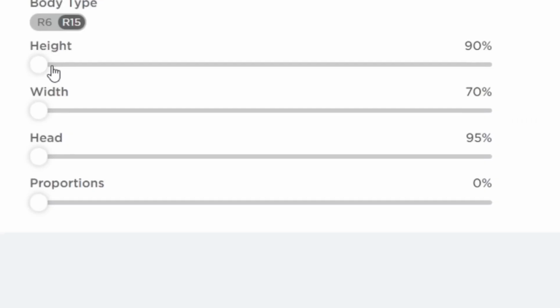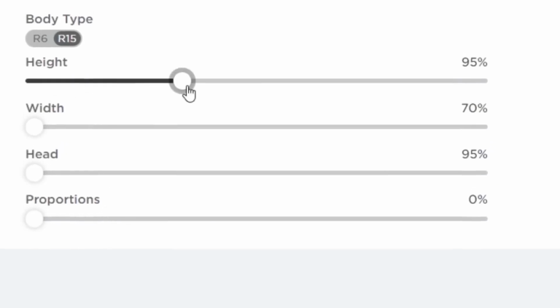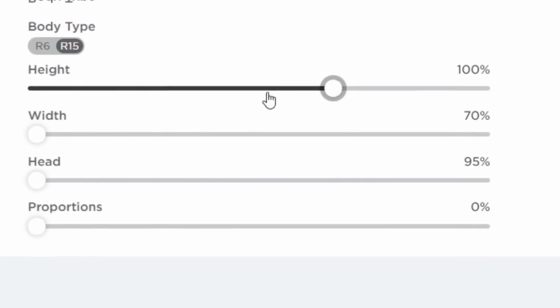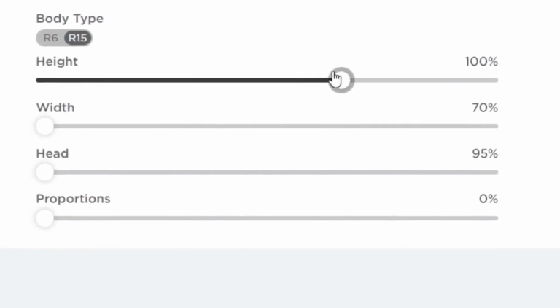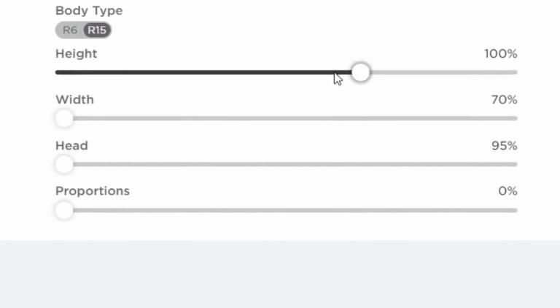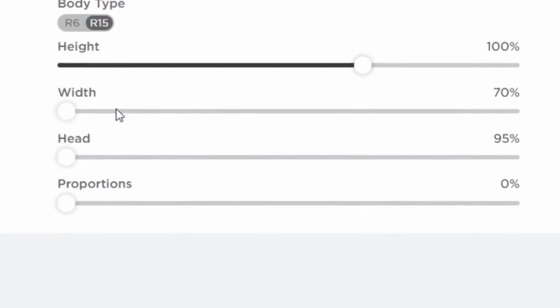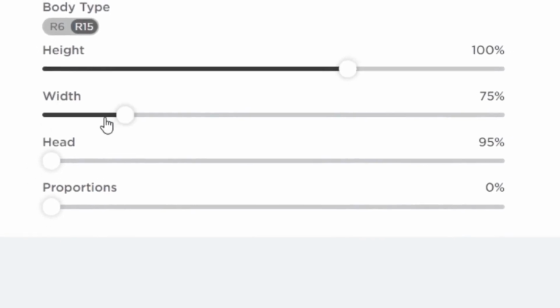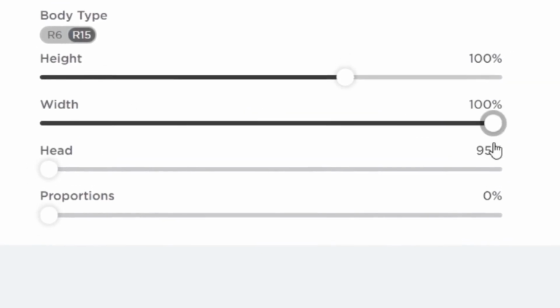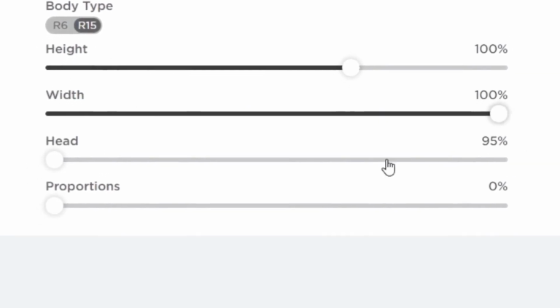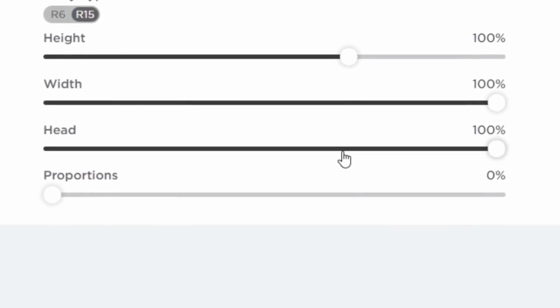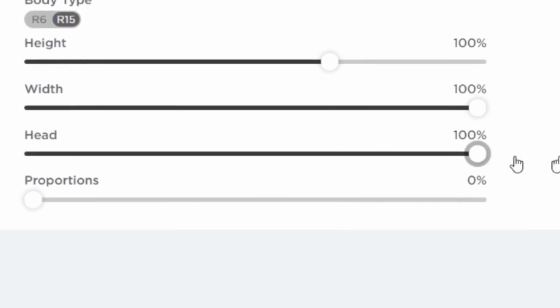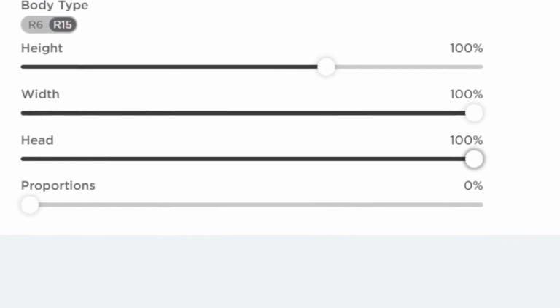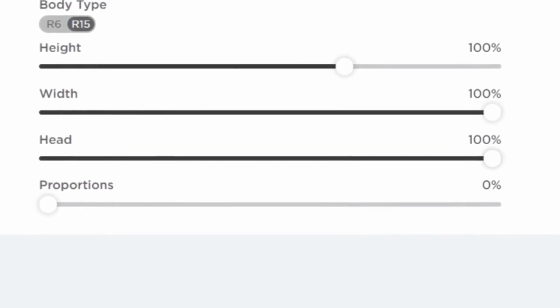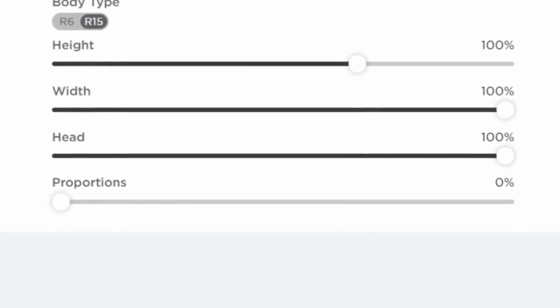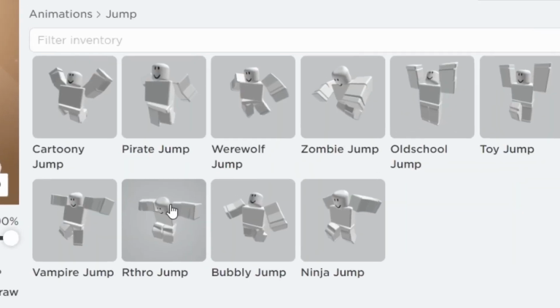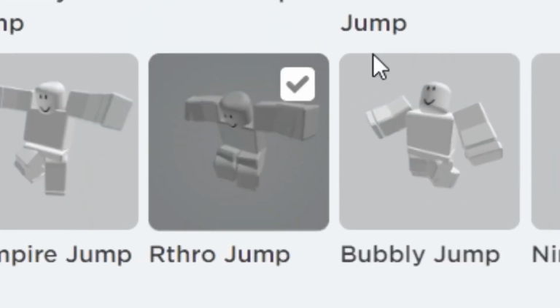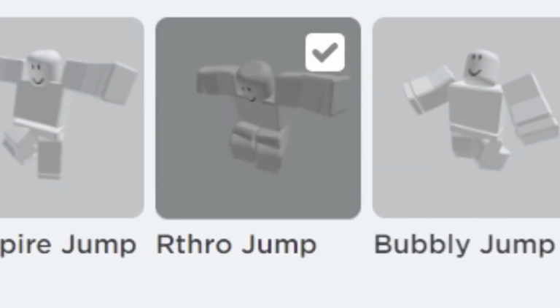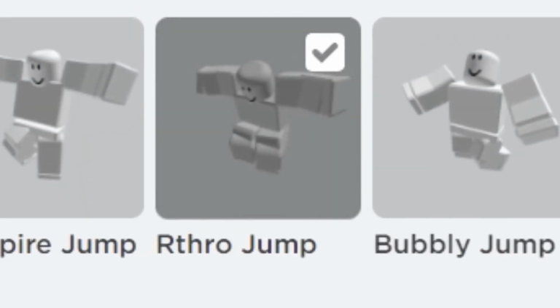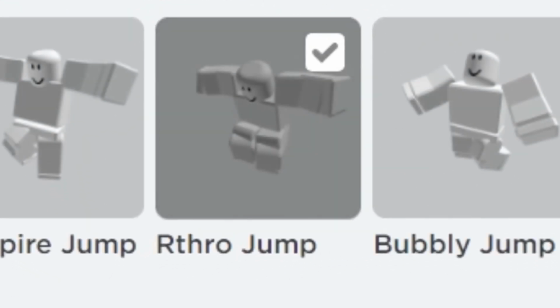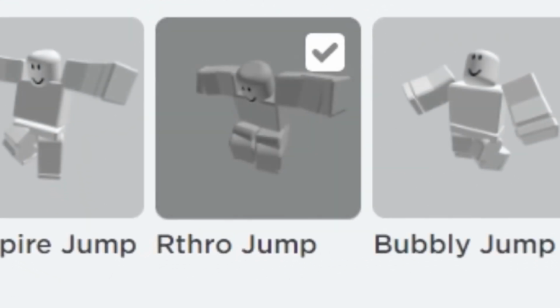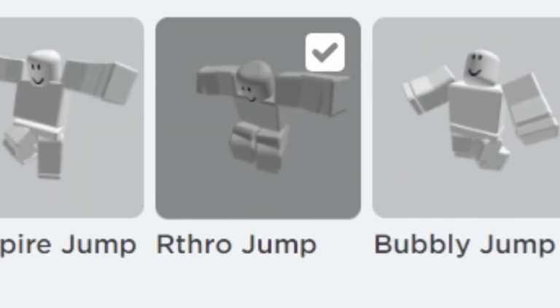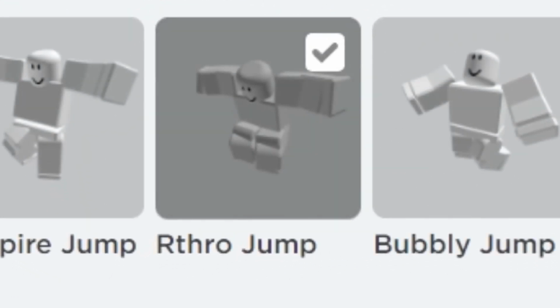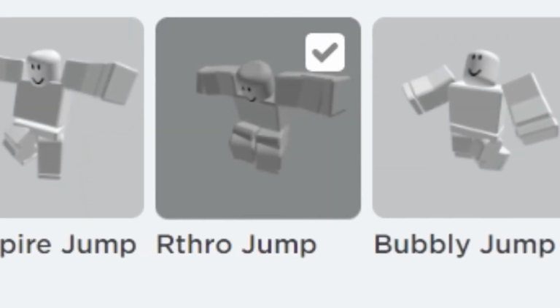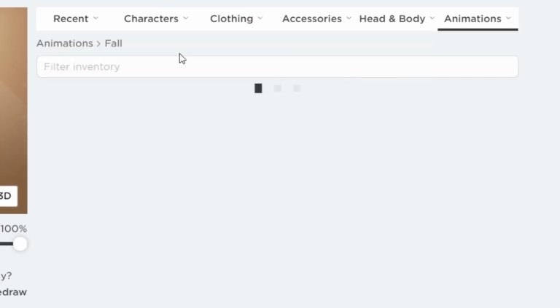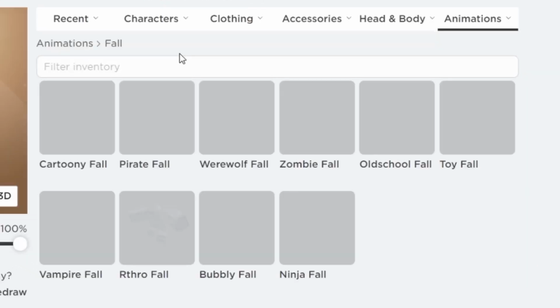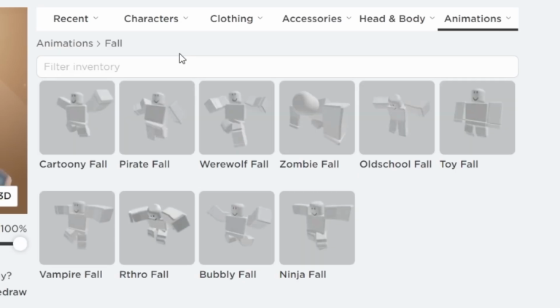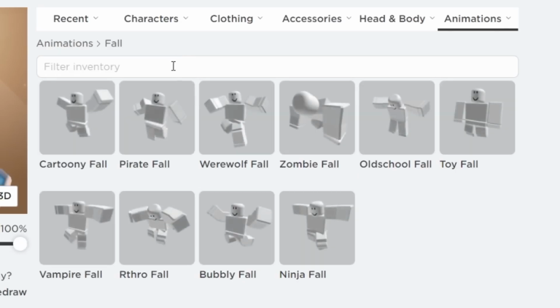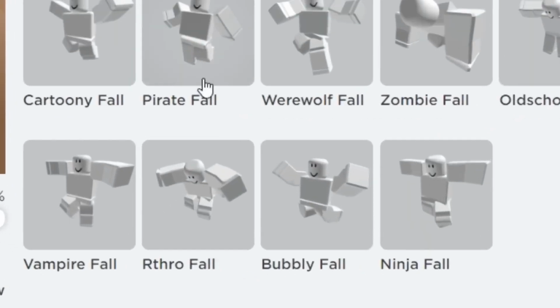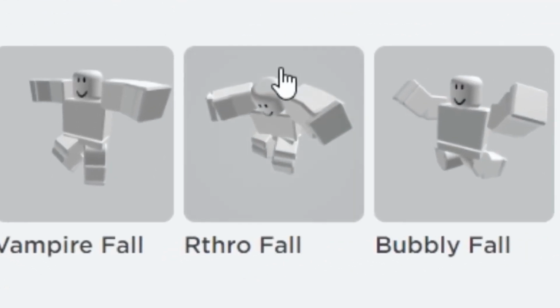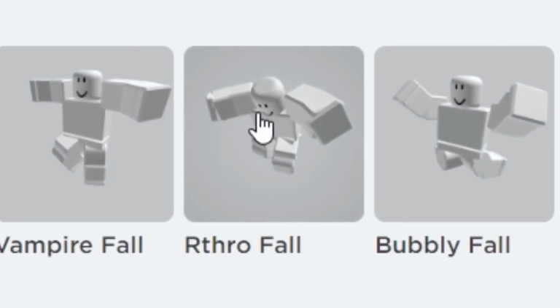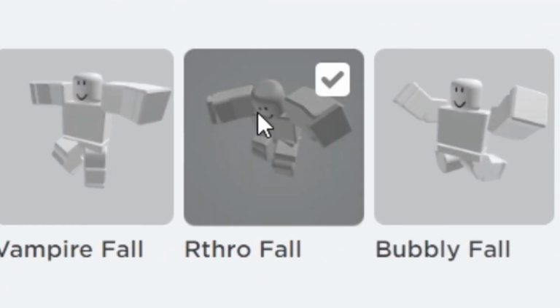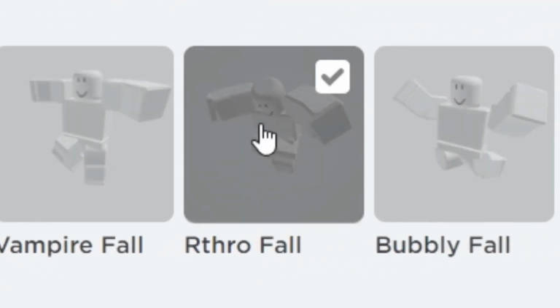And copy my scale settings here. And make sure you wear this for your jump animation and fall animation for it to work.